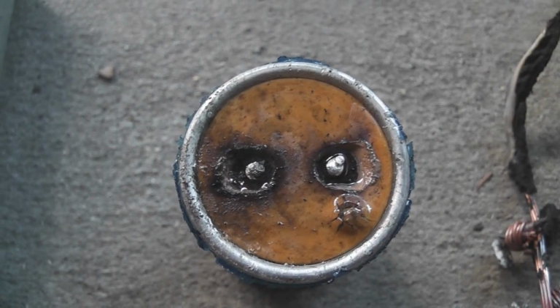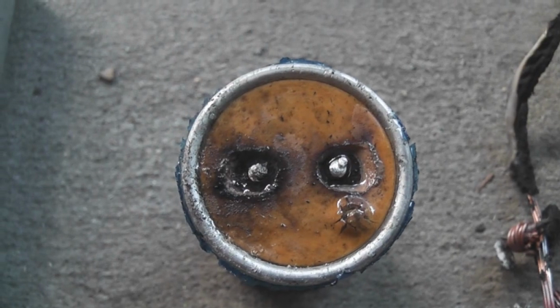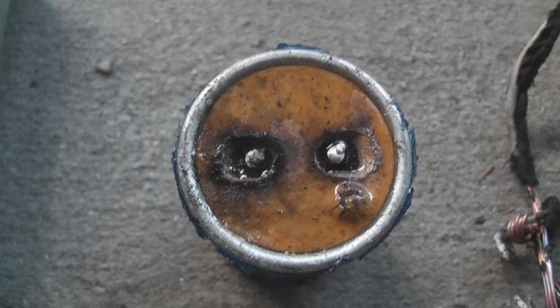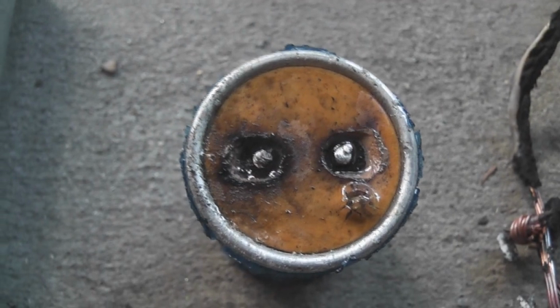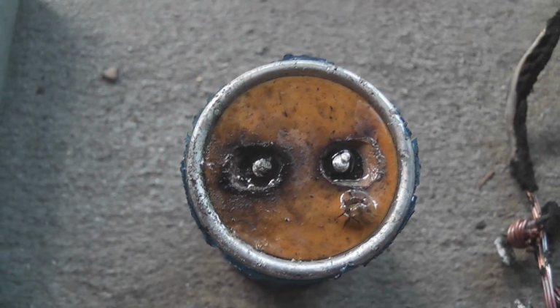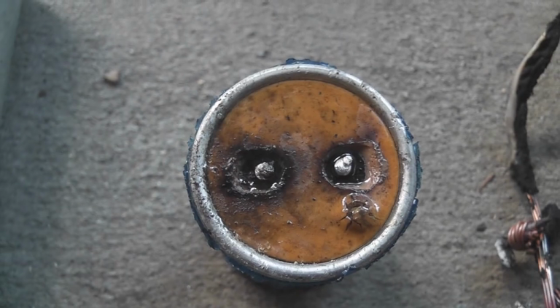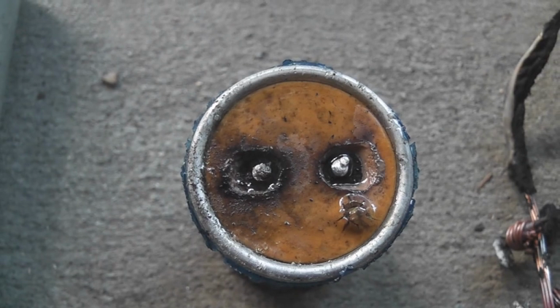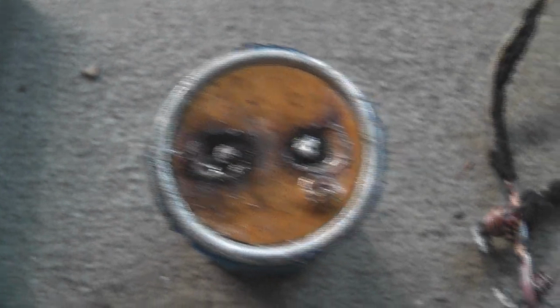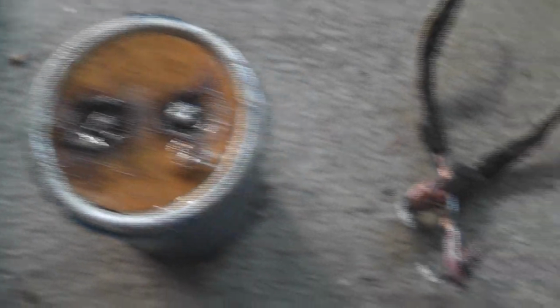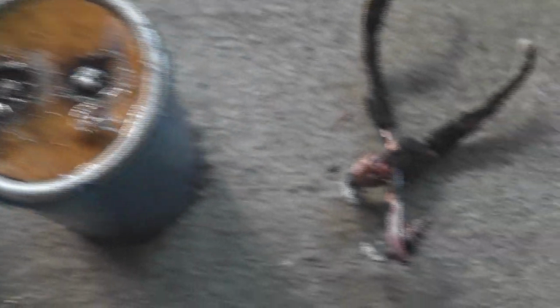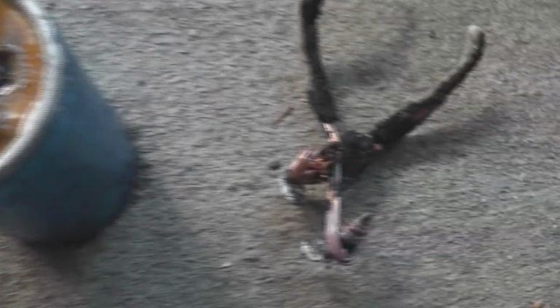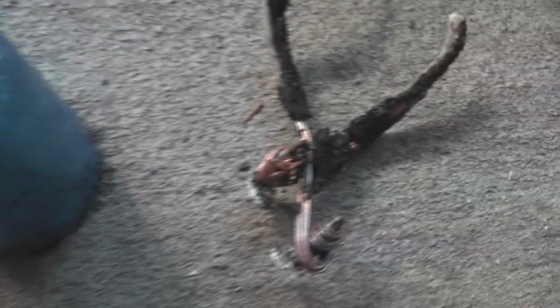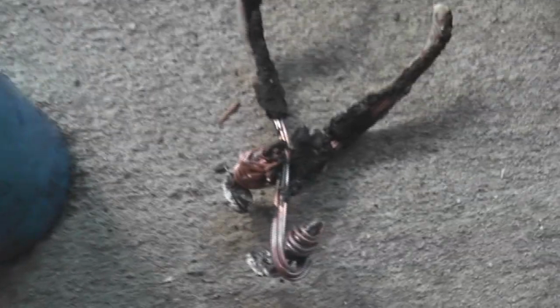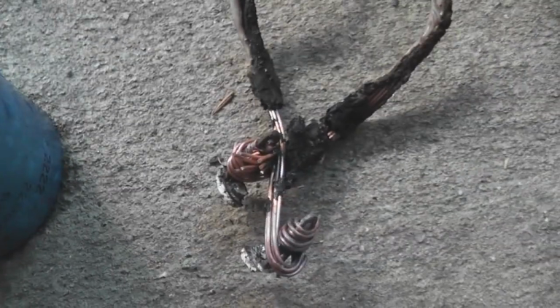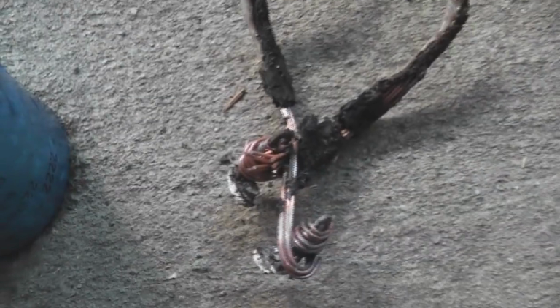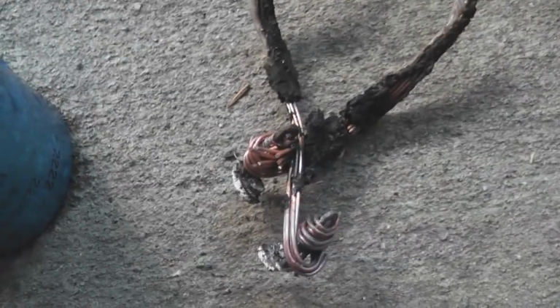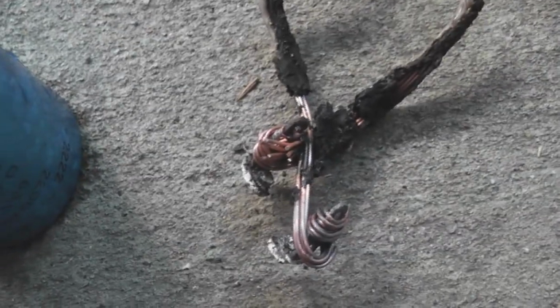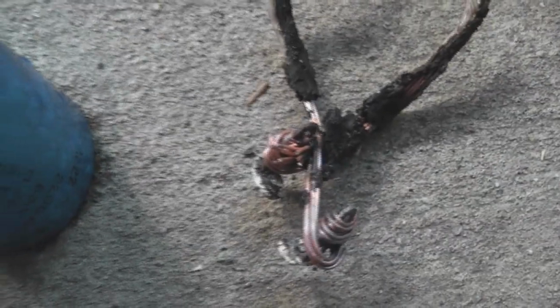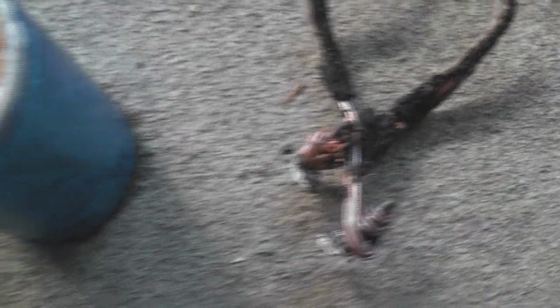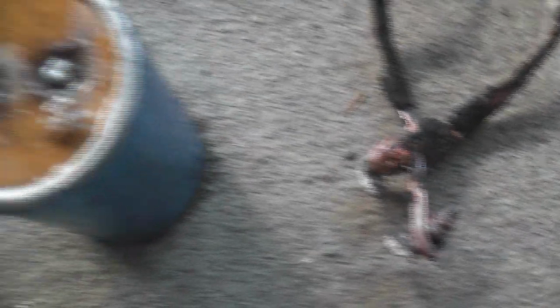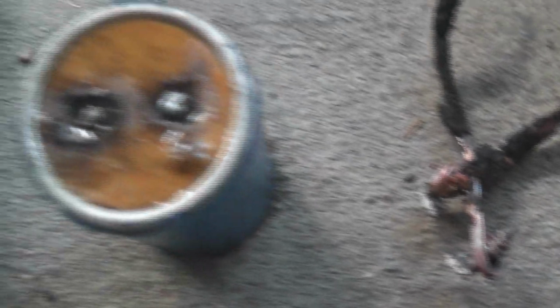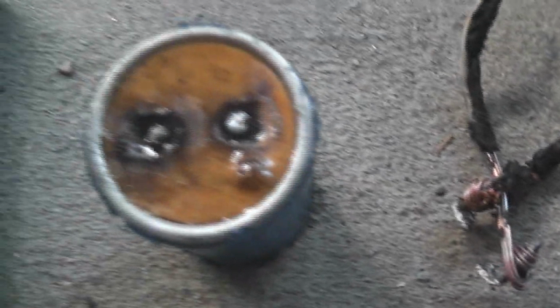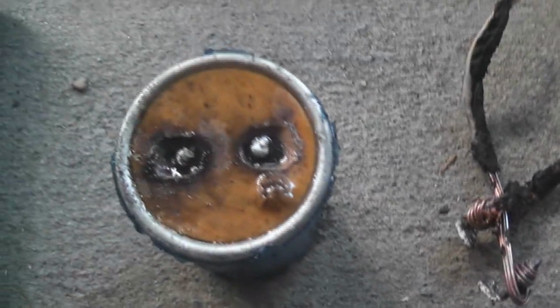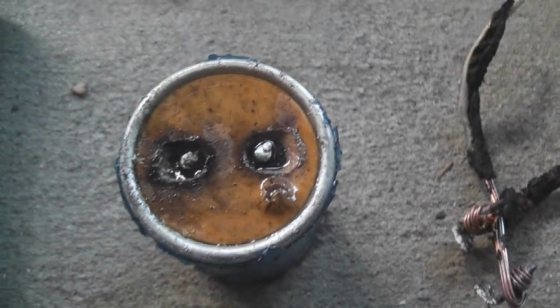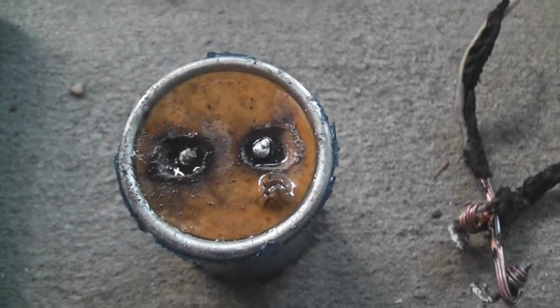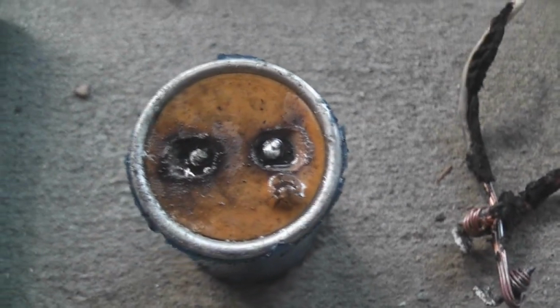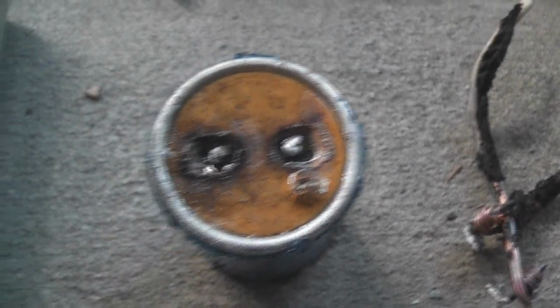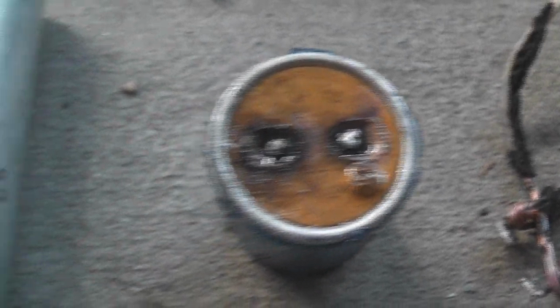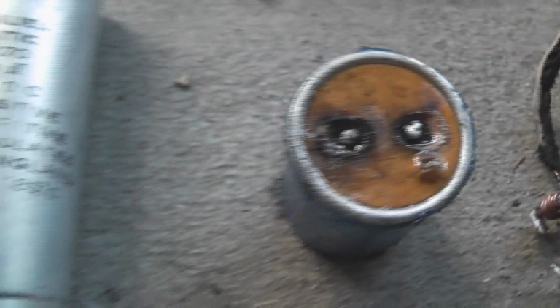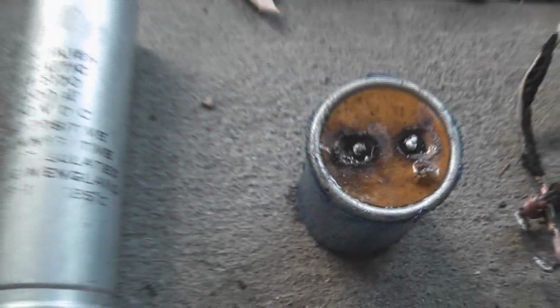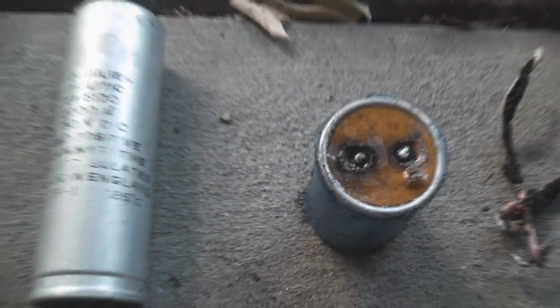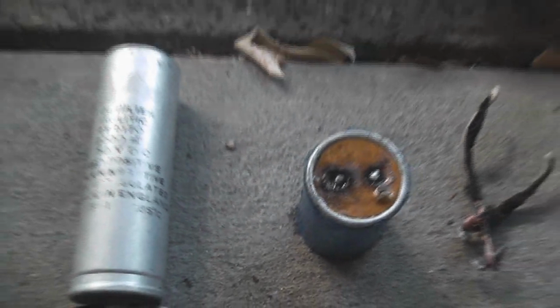This is the carnage from capacitor number 2. It shorted out and melted those two wires together. They did a pretty good destruction job there.